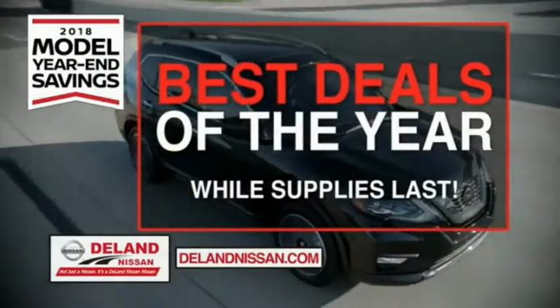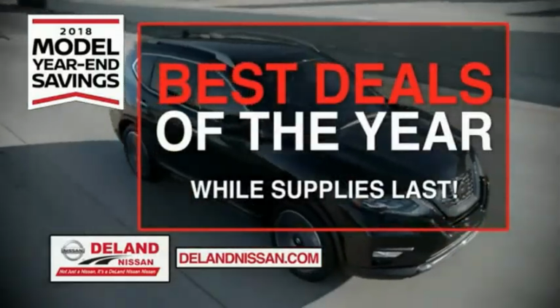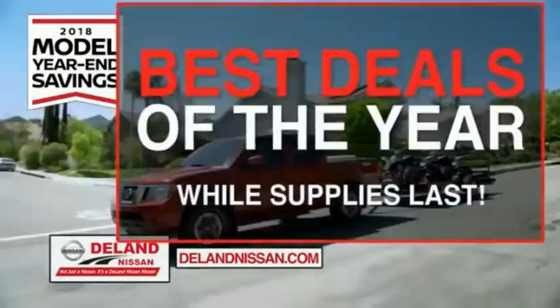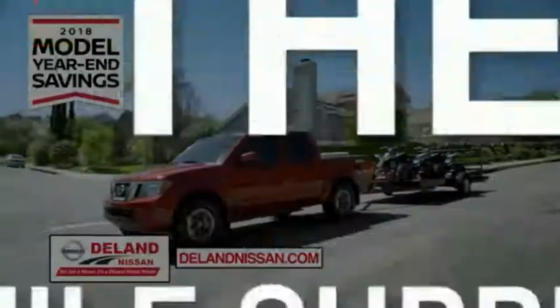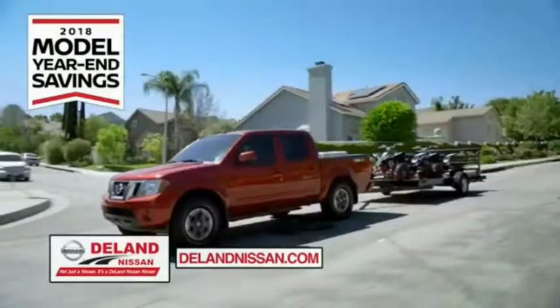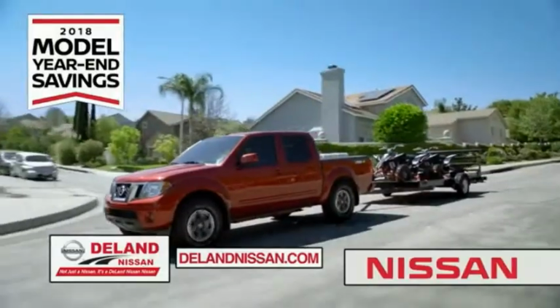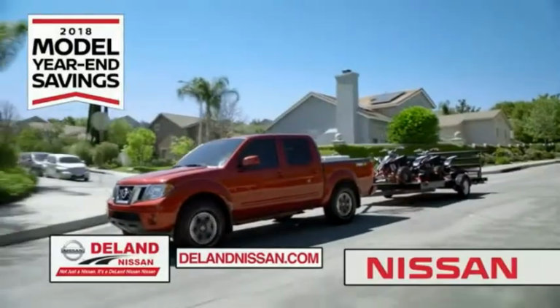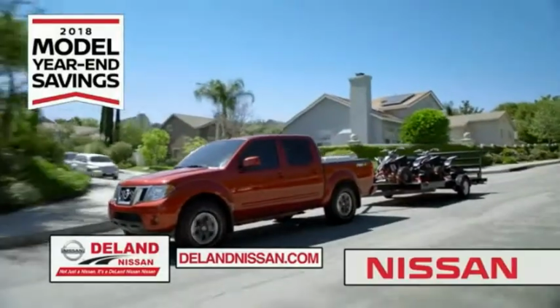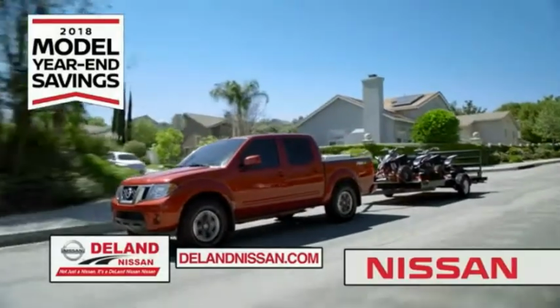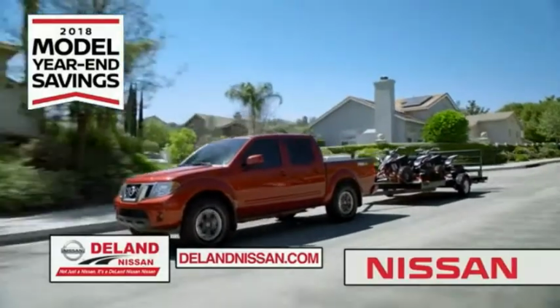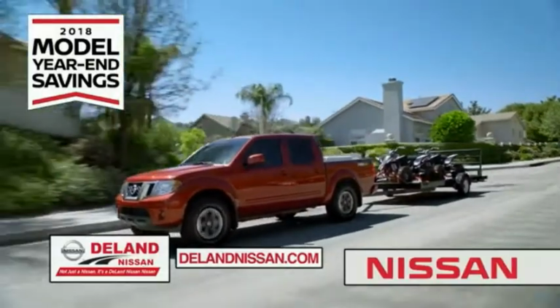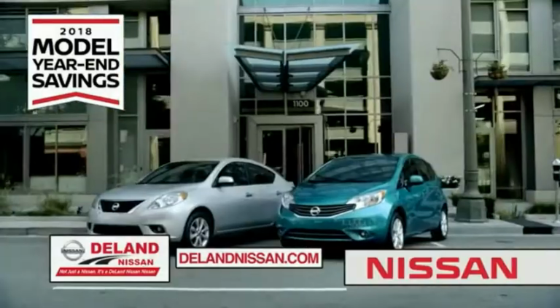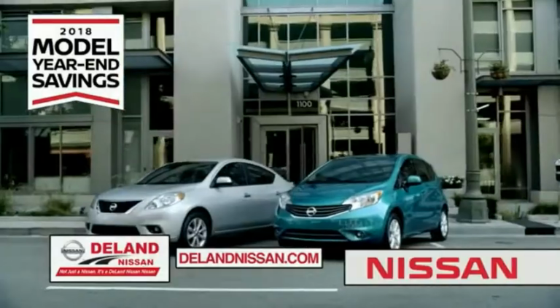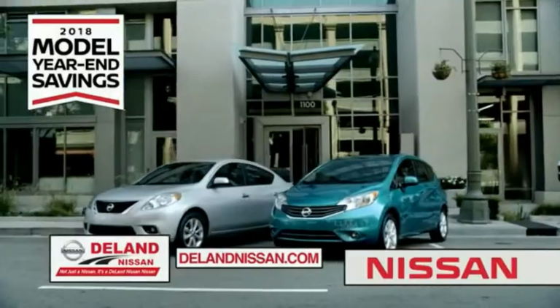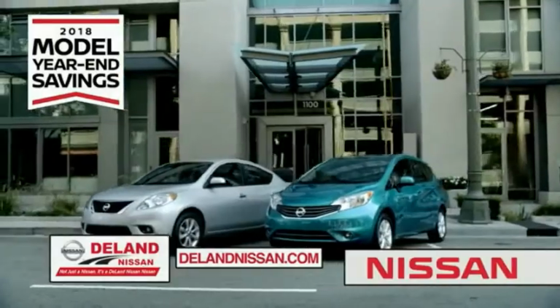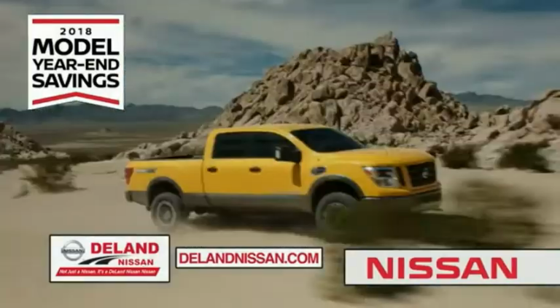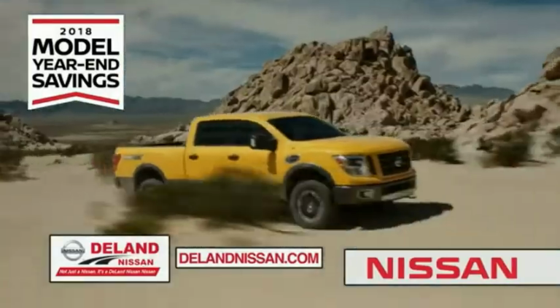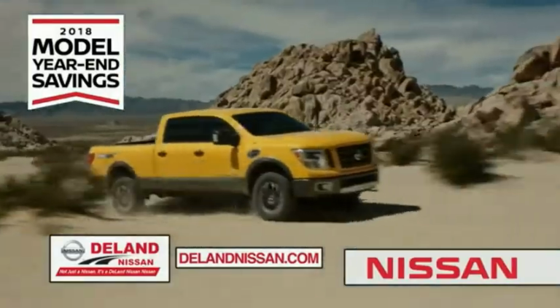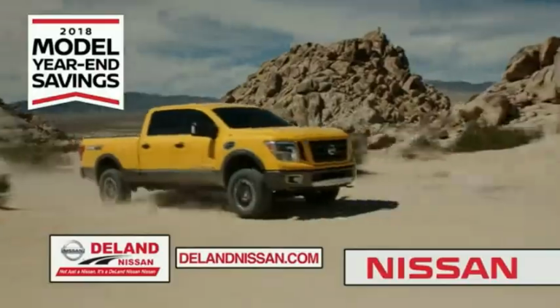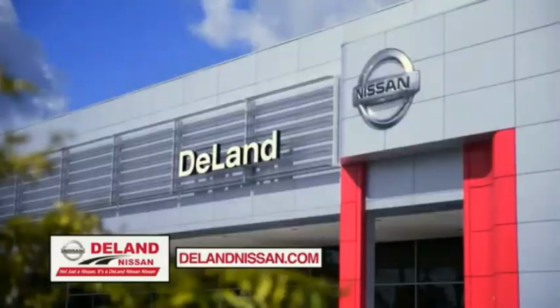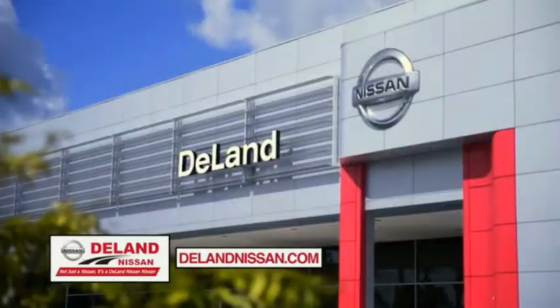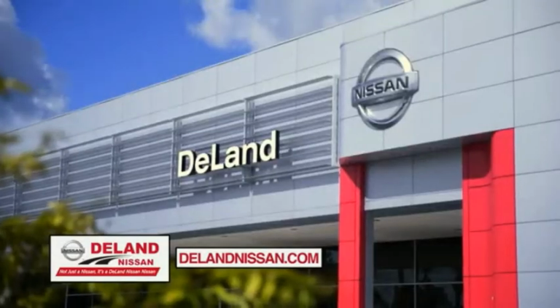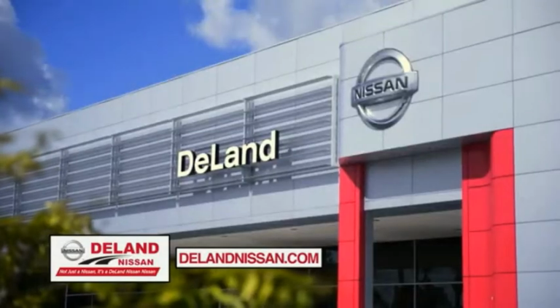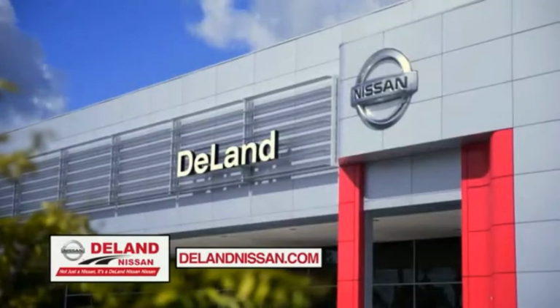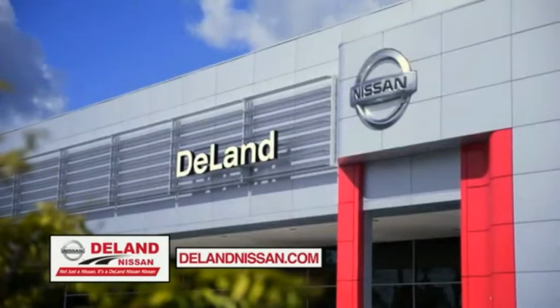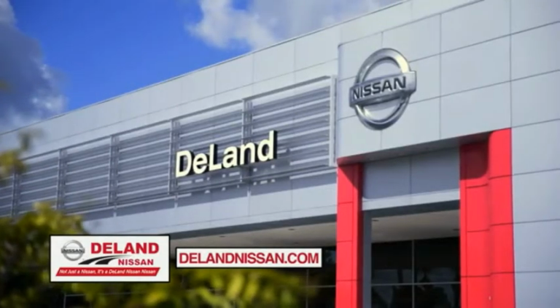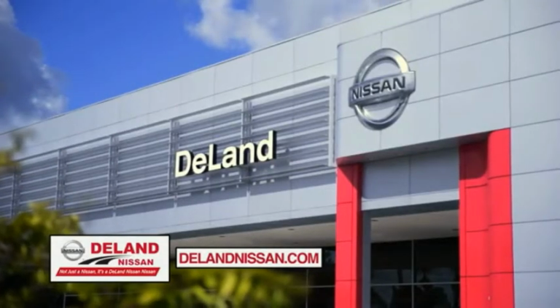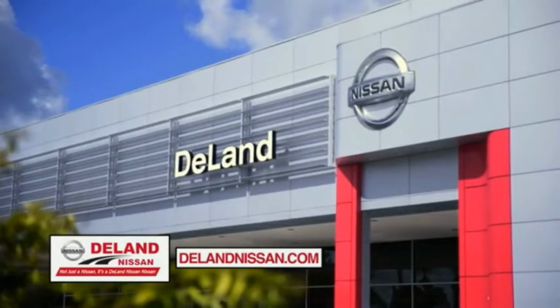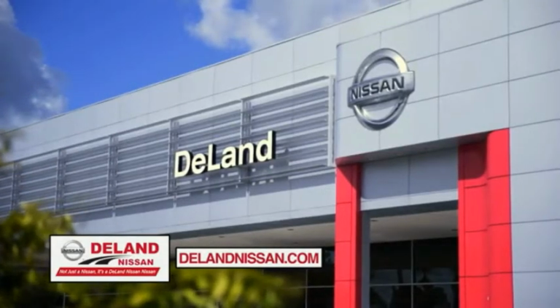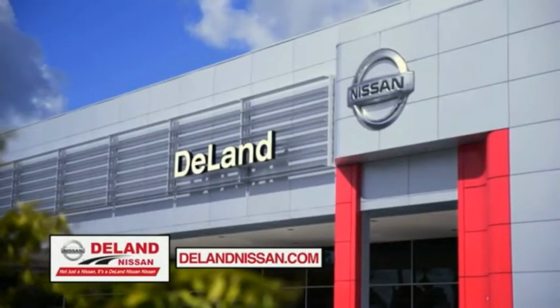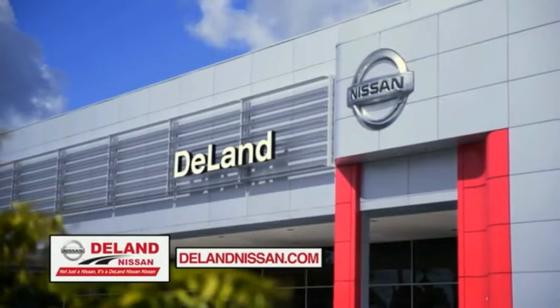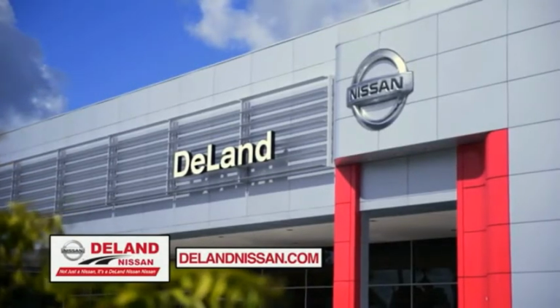But only while supplies last. It's not just a Nissan, it's a Deland Nissan.